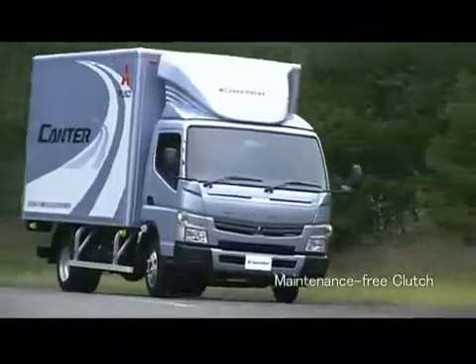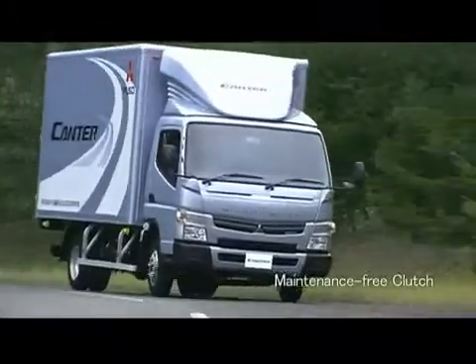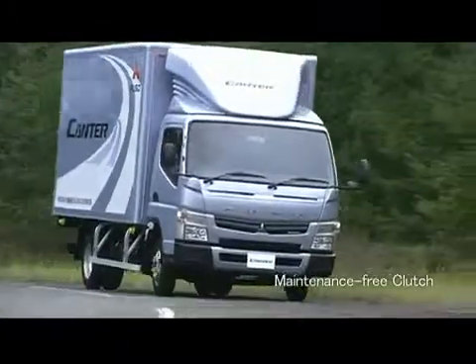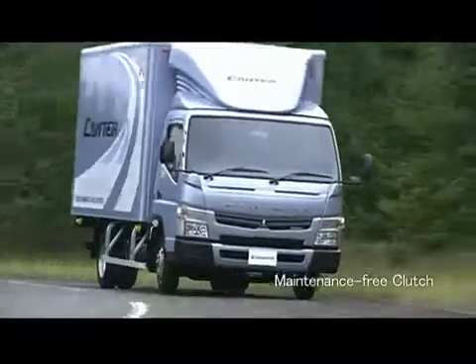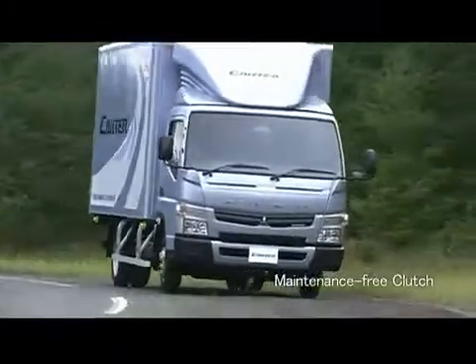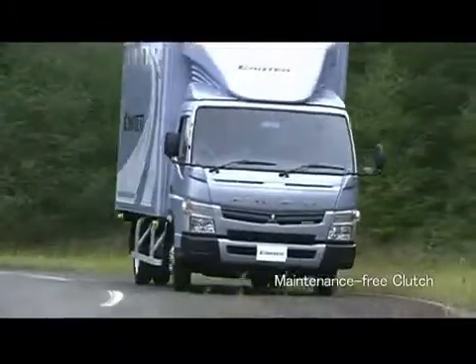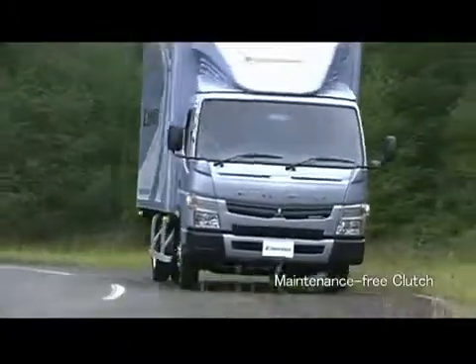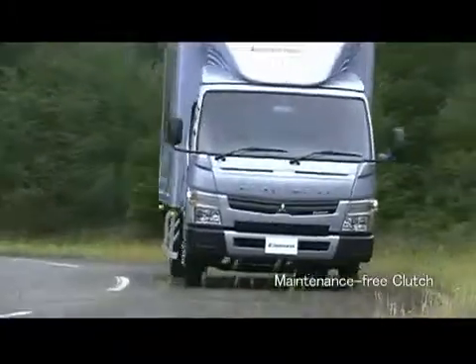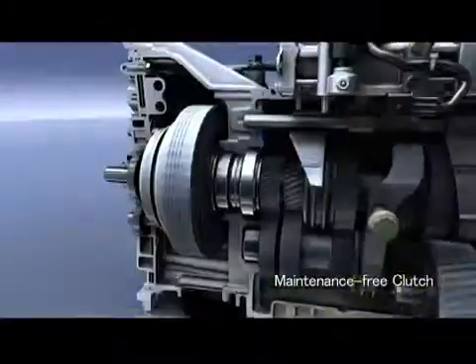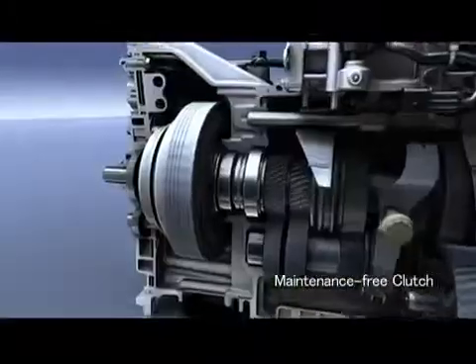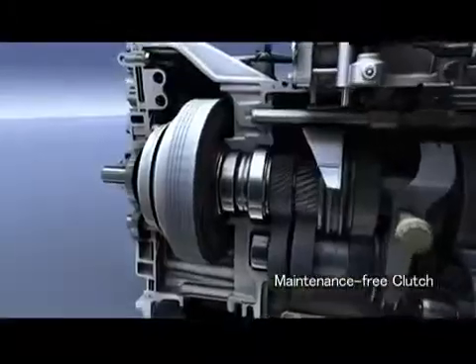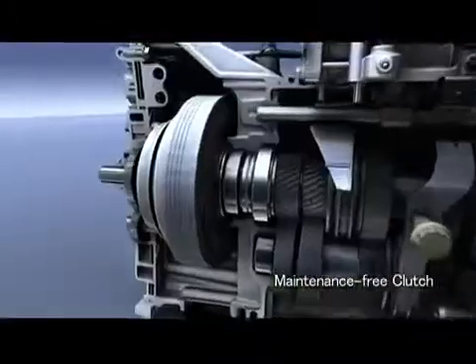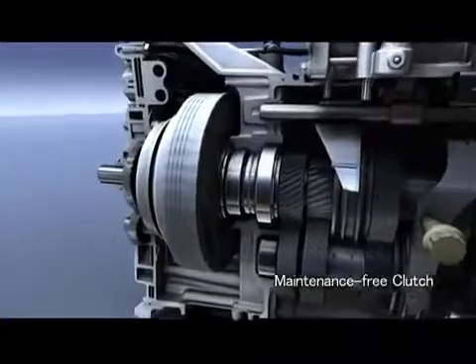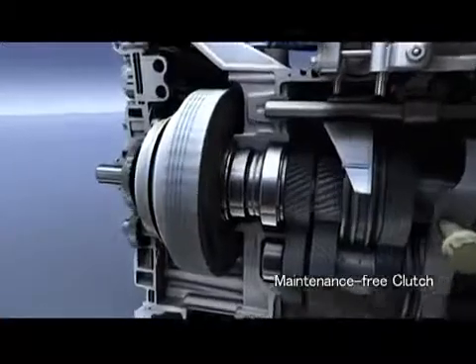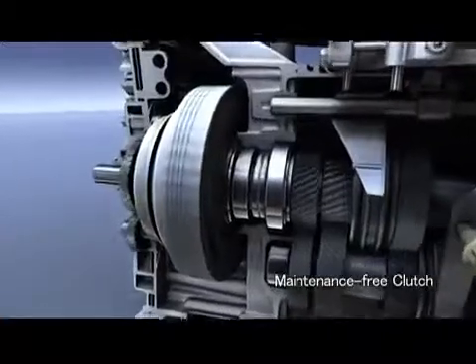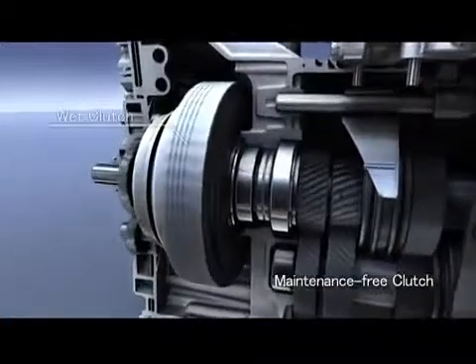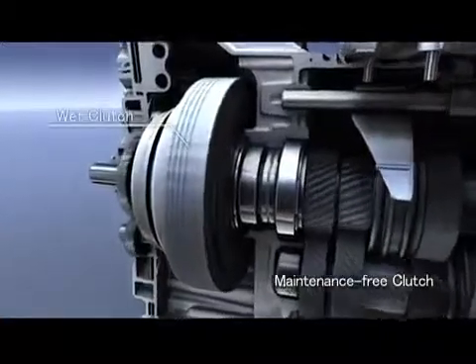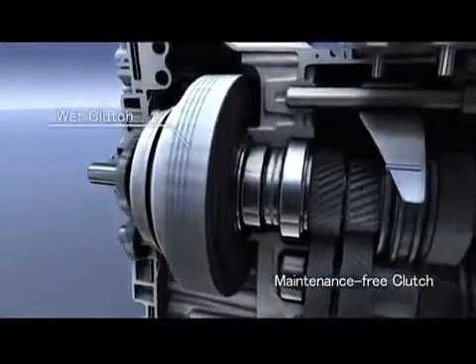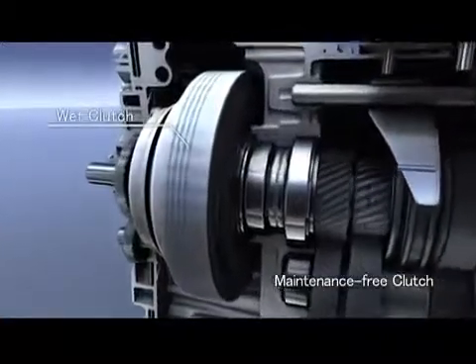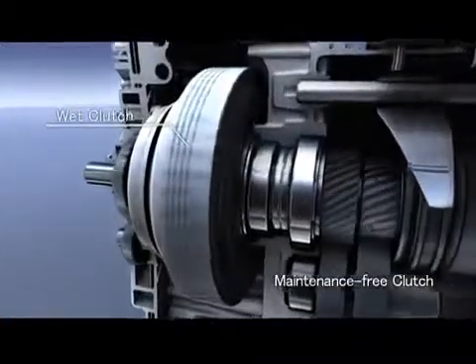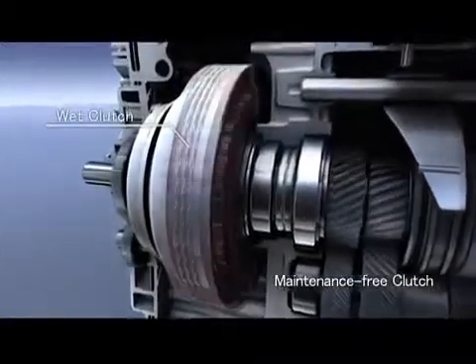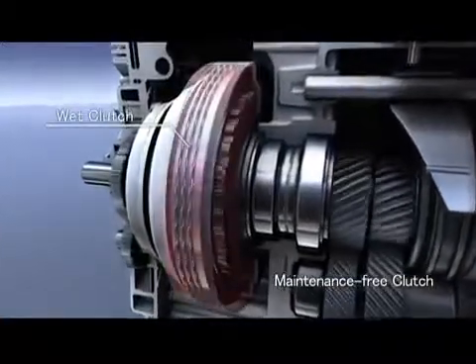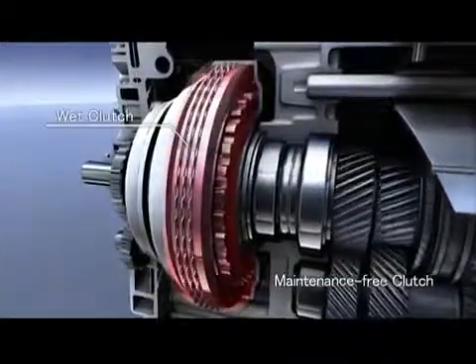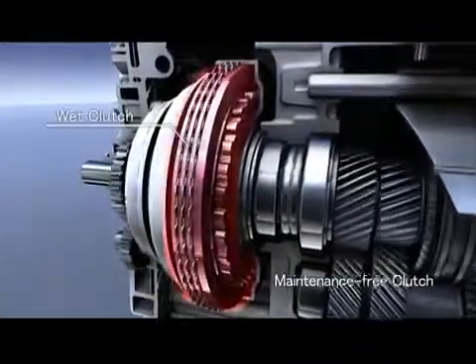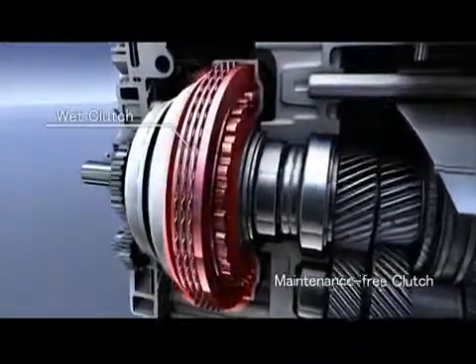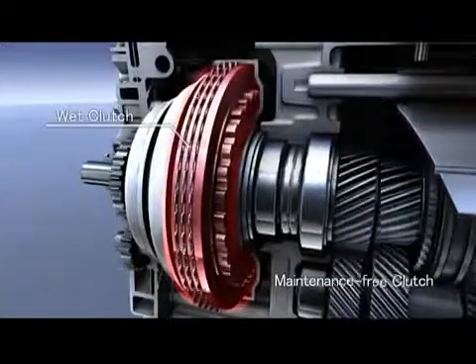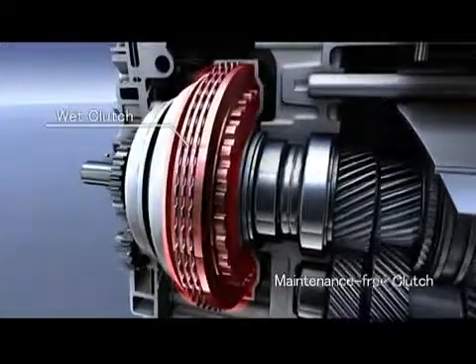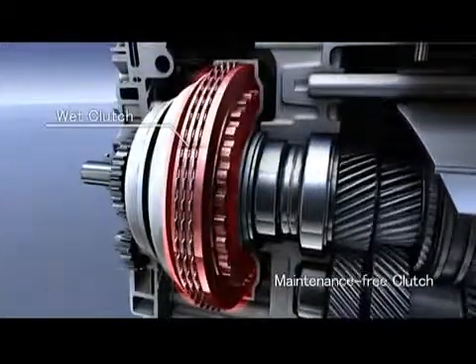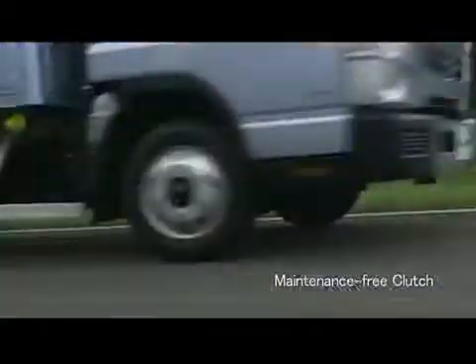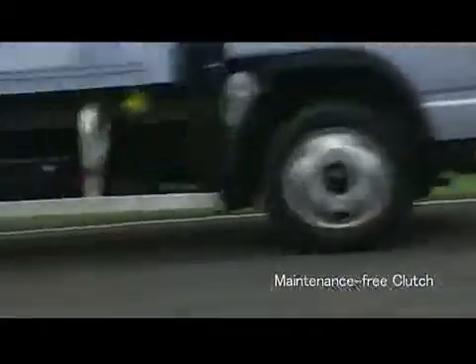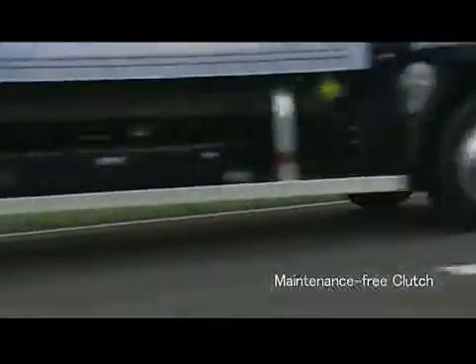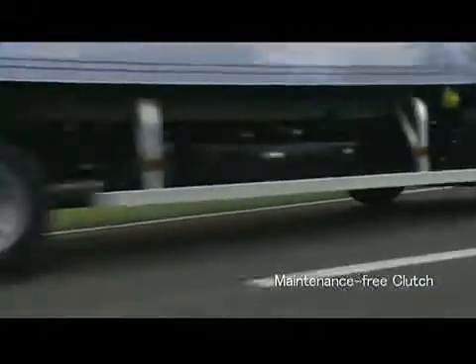The wet clutches do not need replacement because there is no friction, meaning lower maintenance costs.